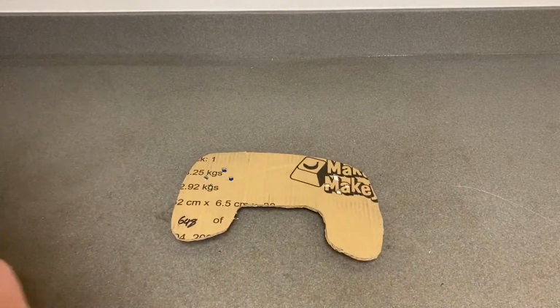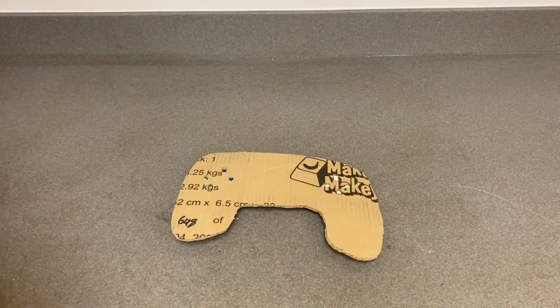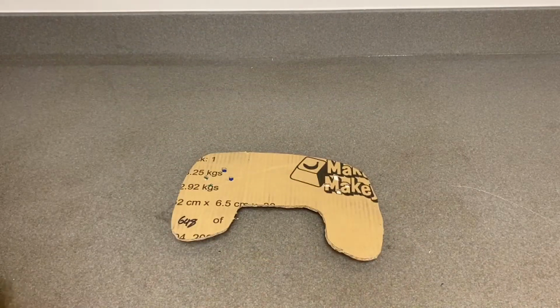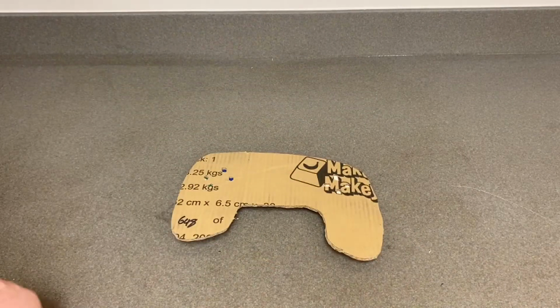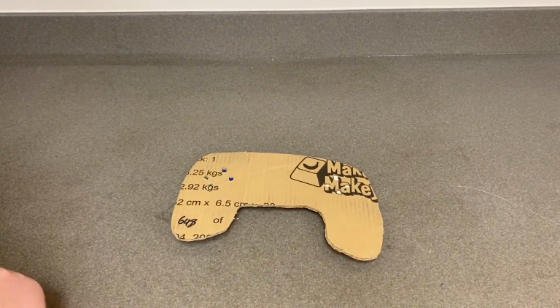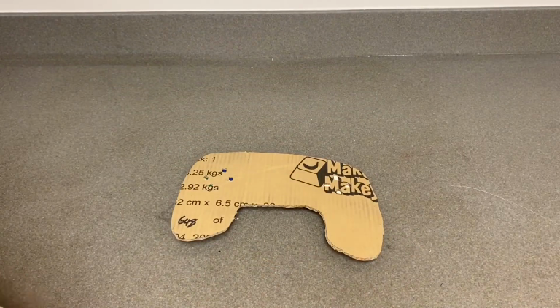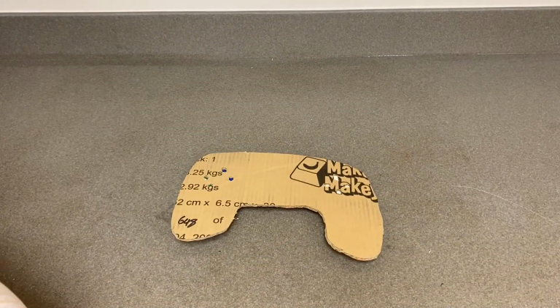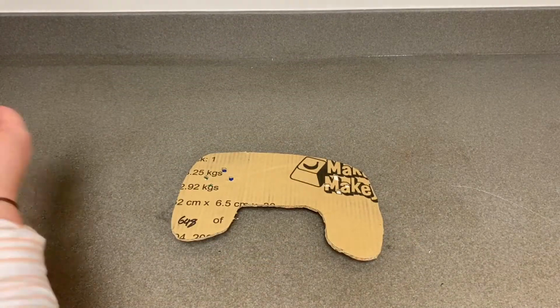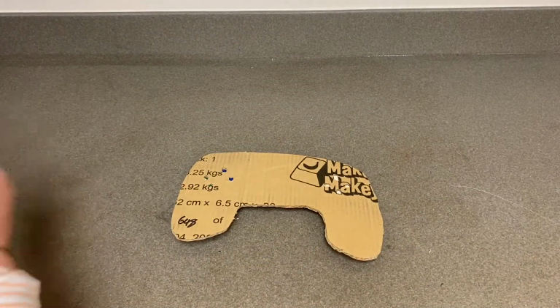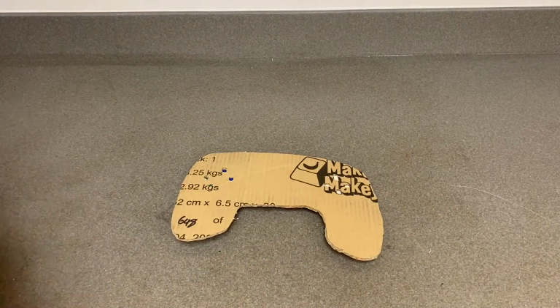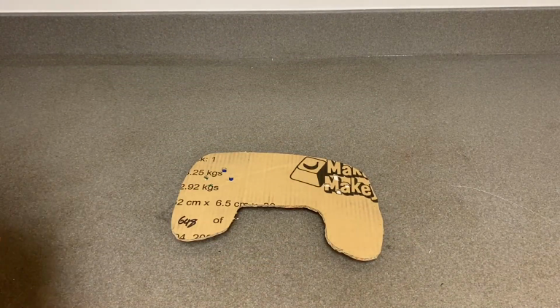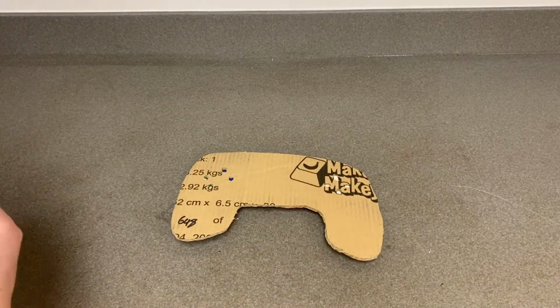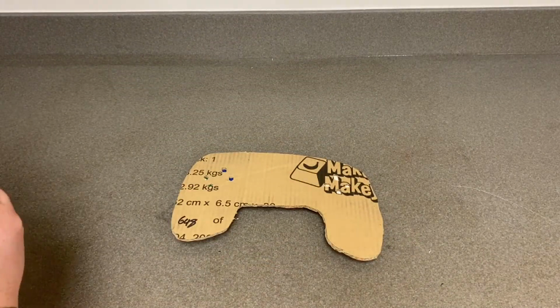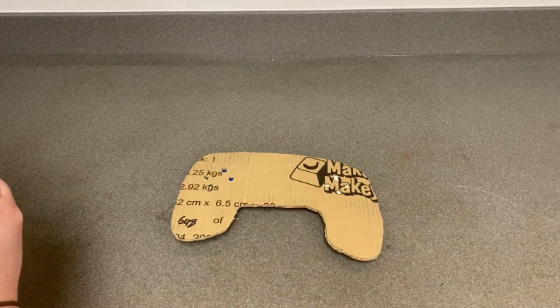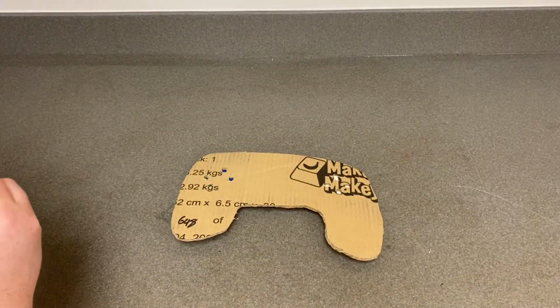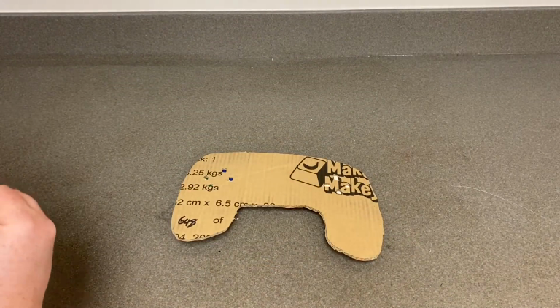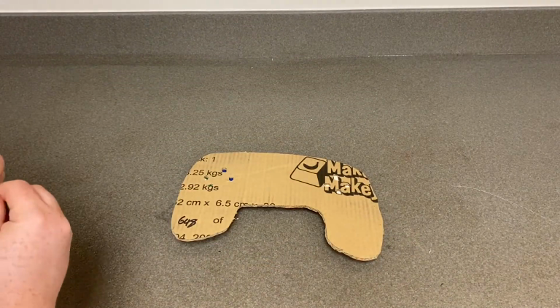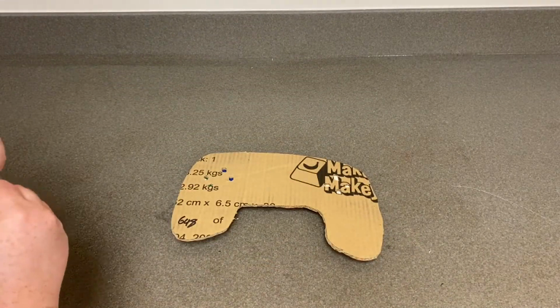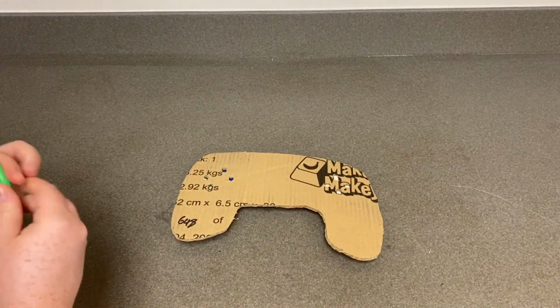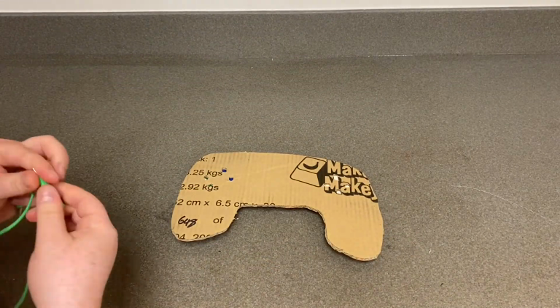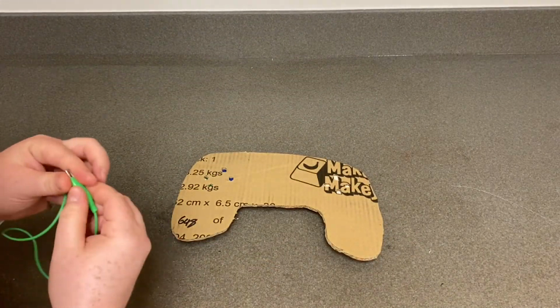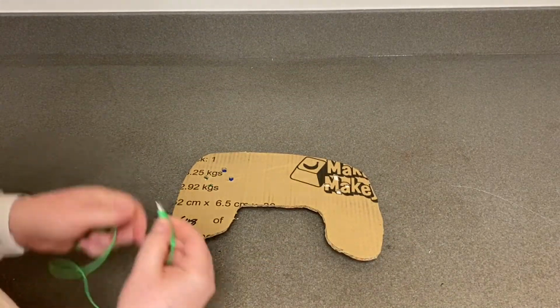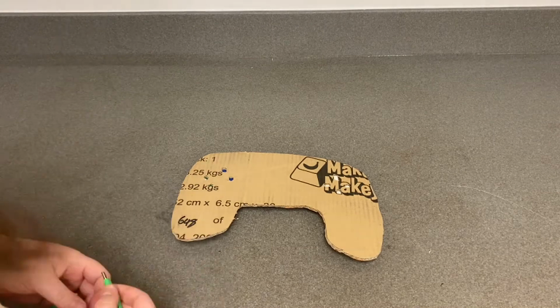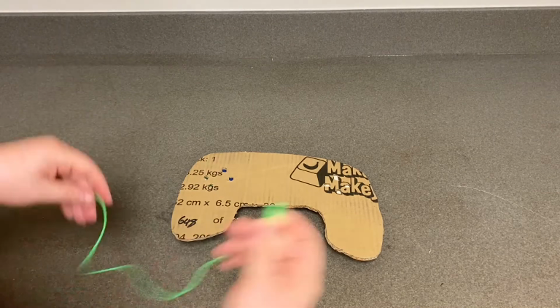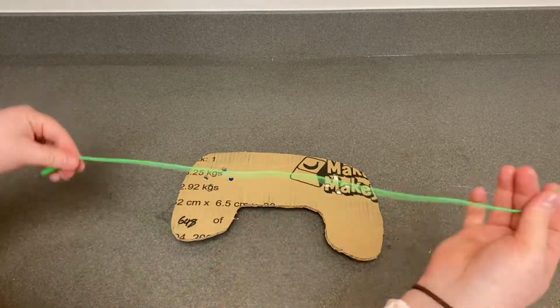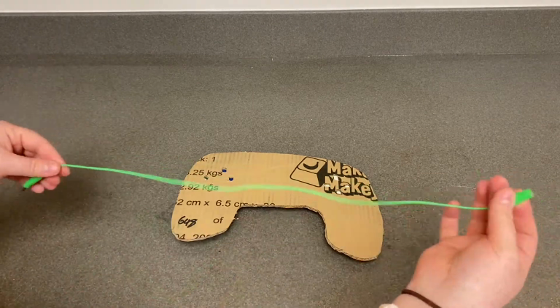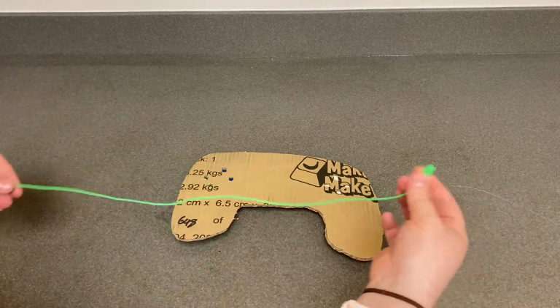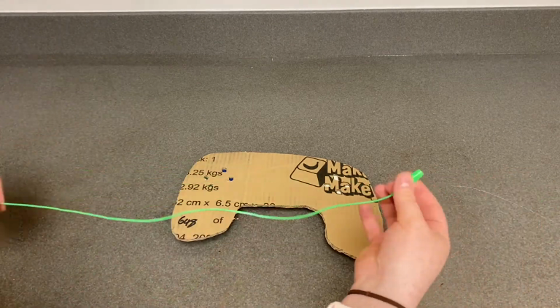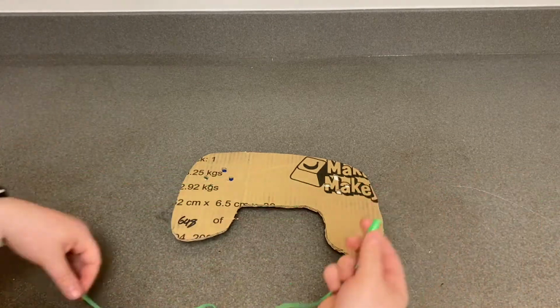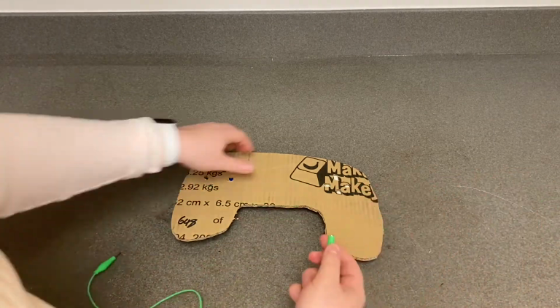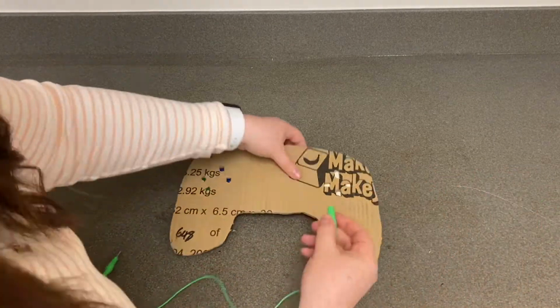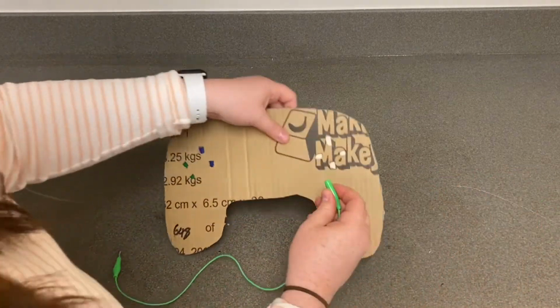Now flip your controller over and take your alligator clips and run them through the holes that you've poked in the back.